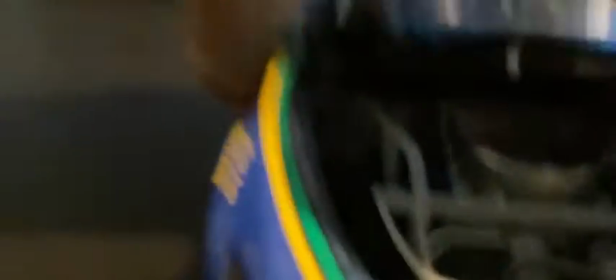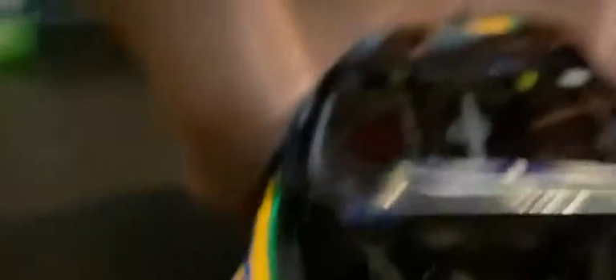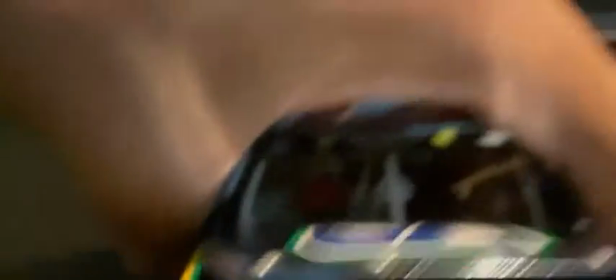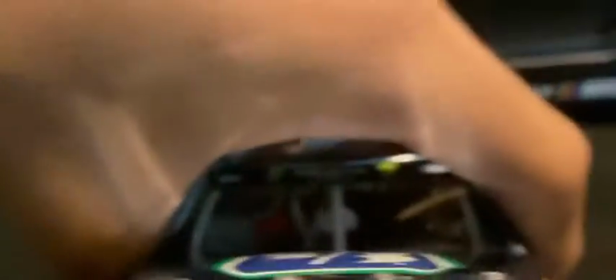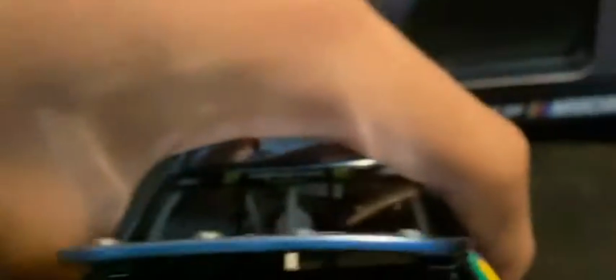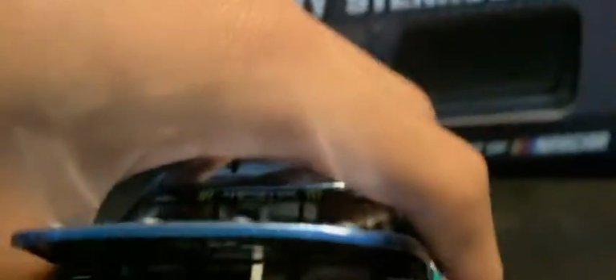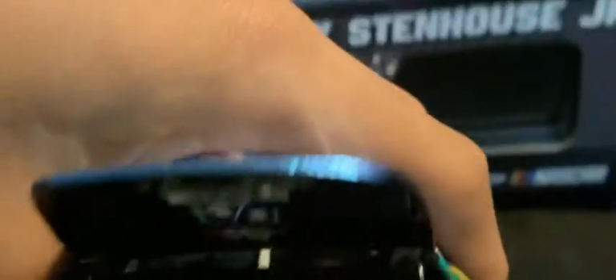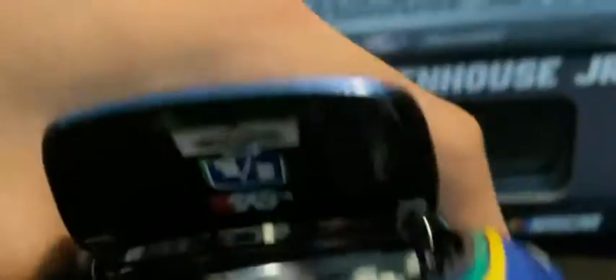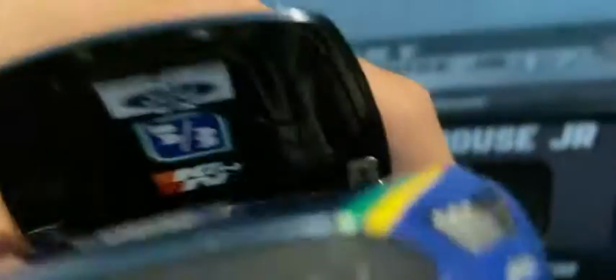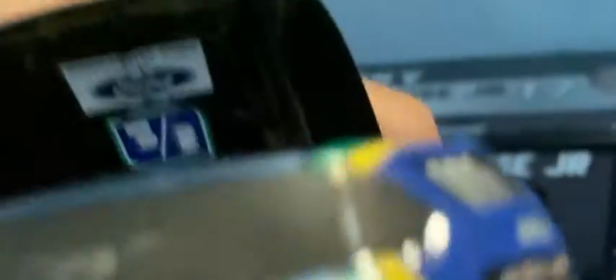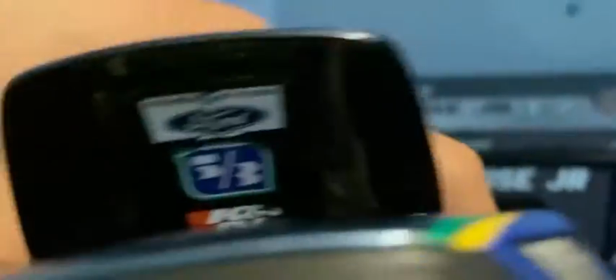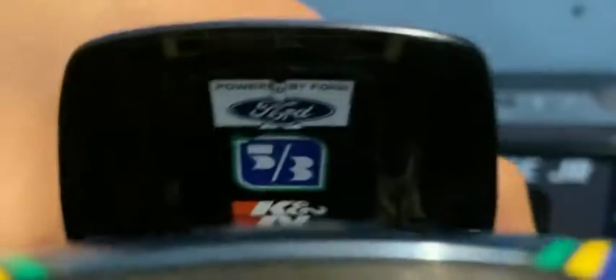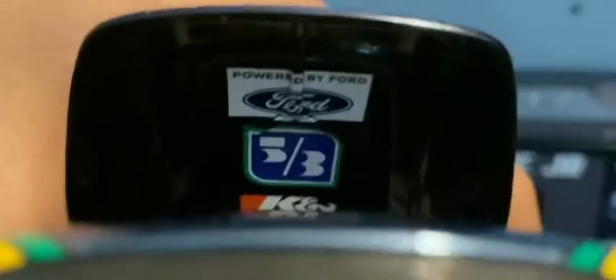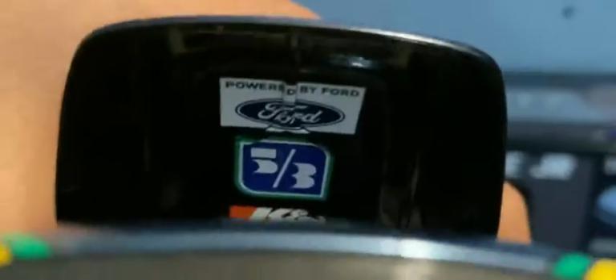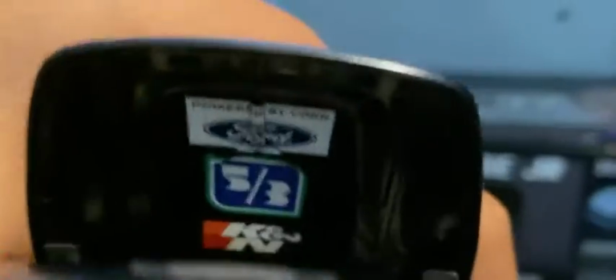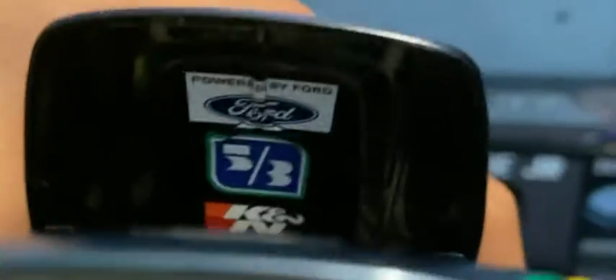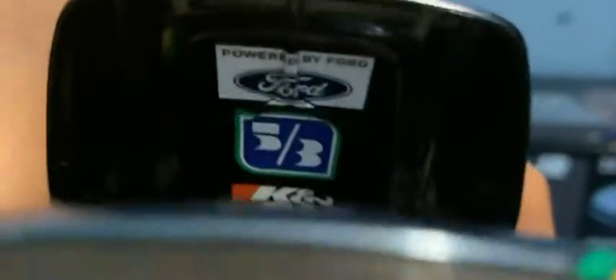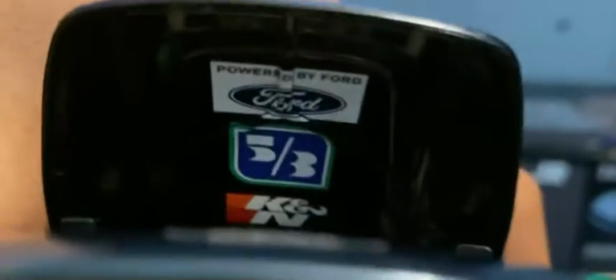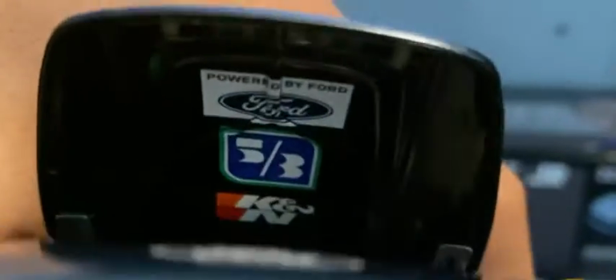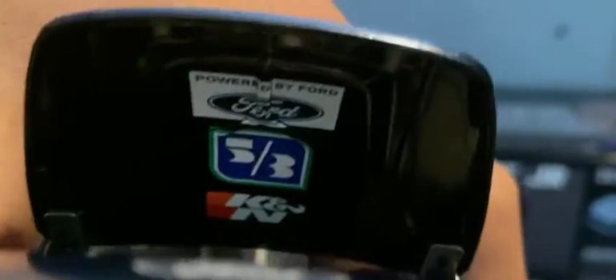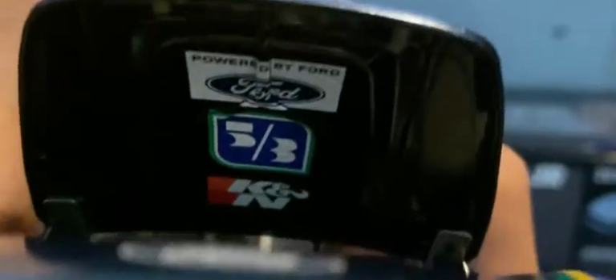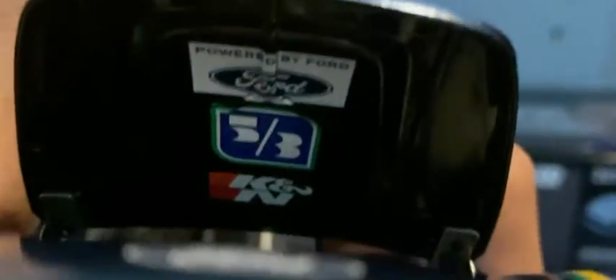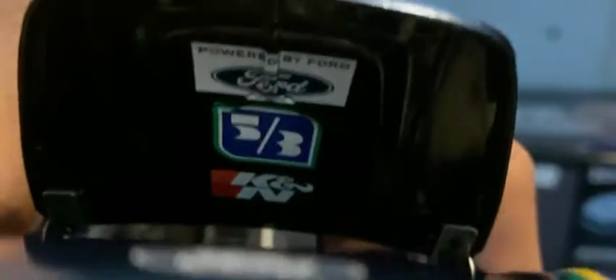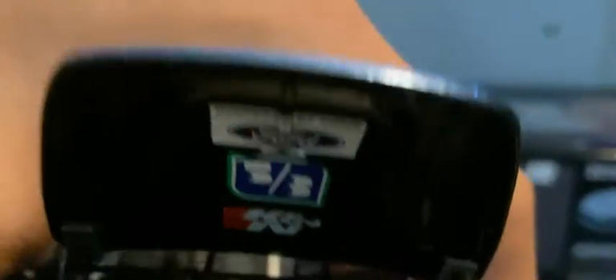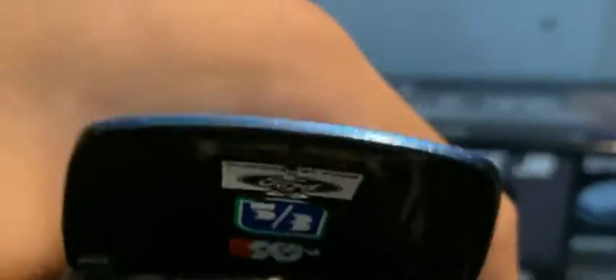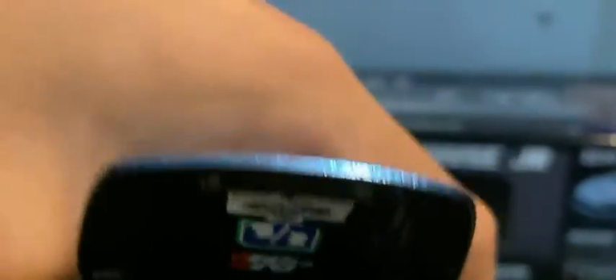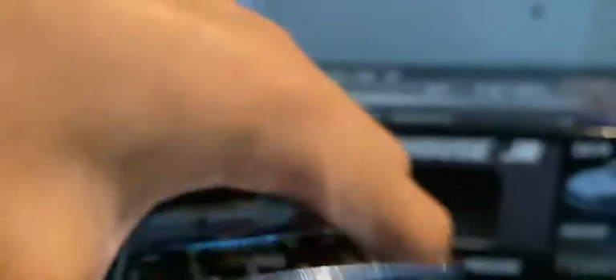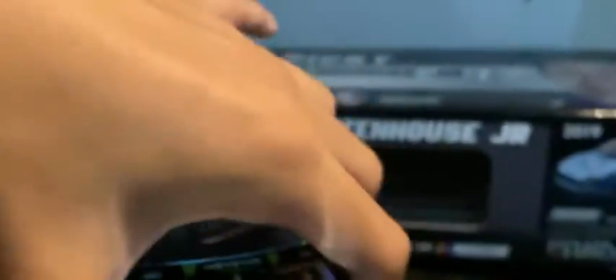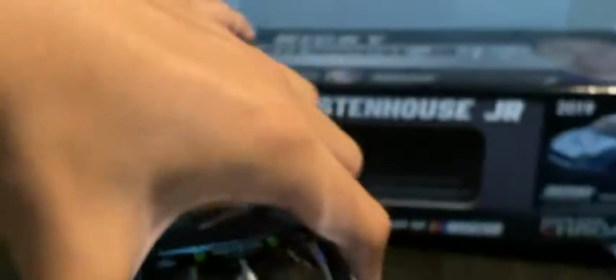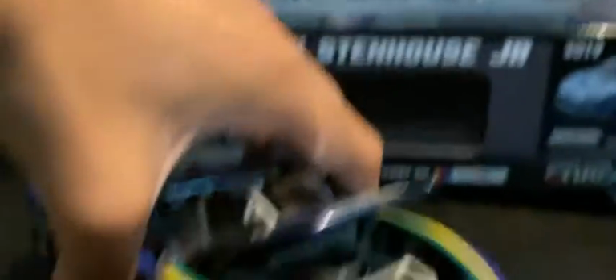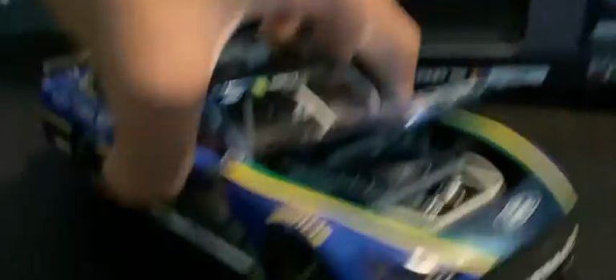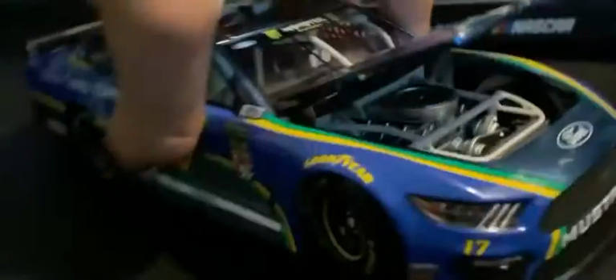And that's it. Powered by Ford. And other brand markings.